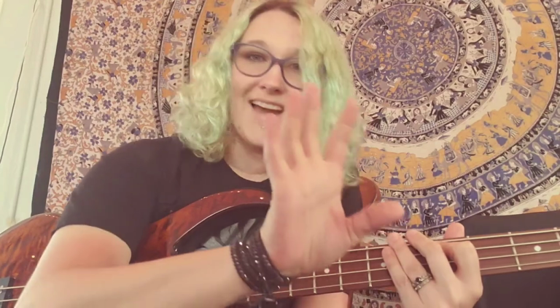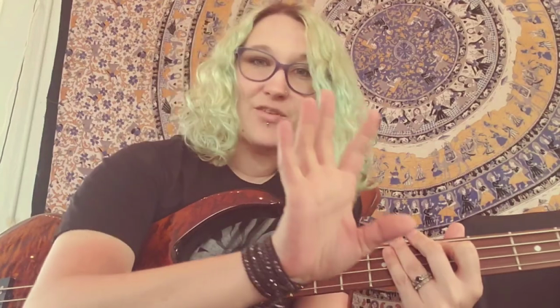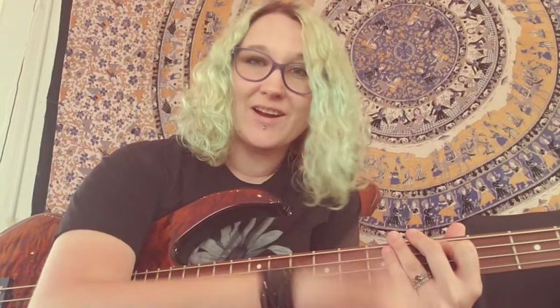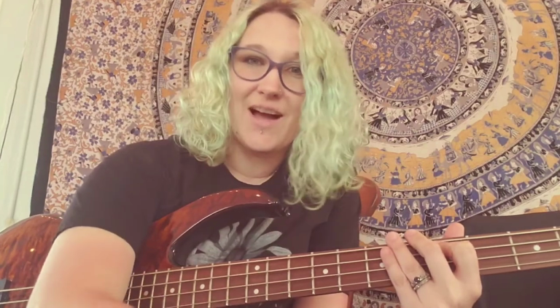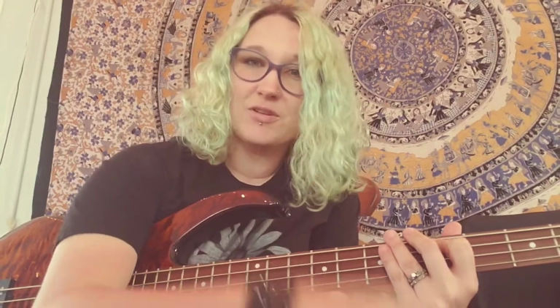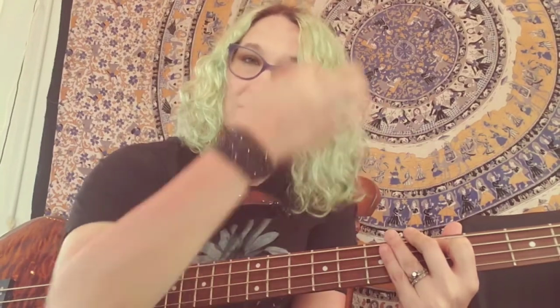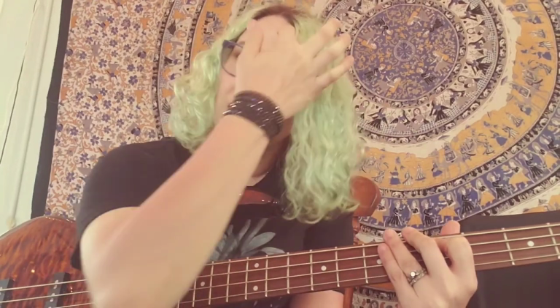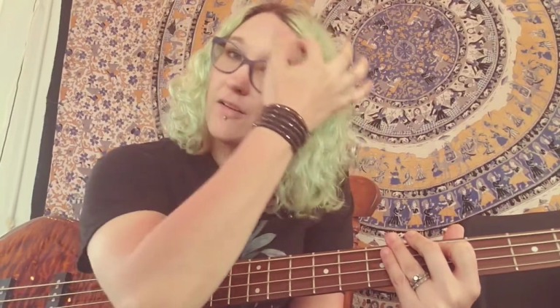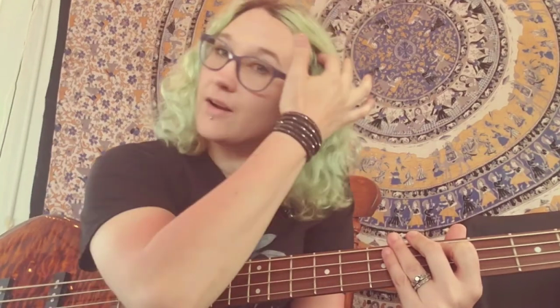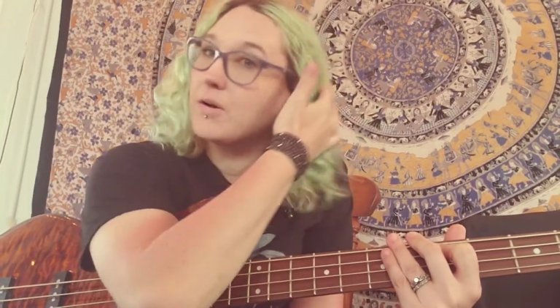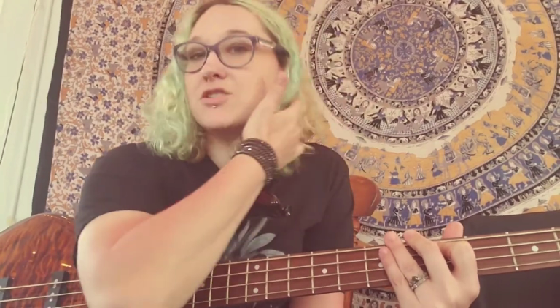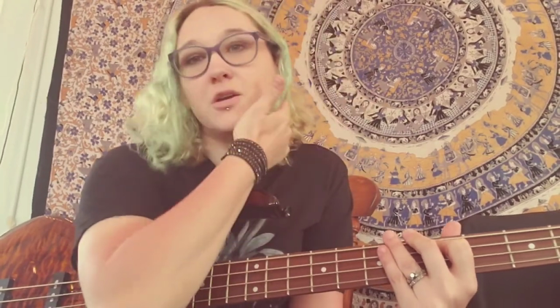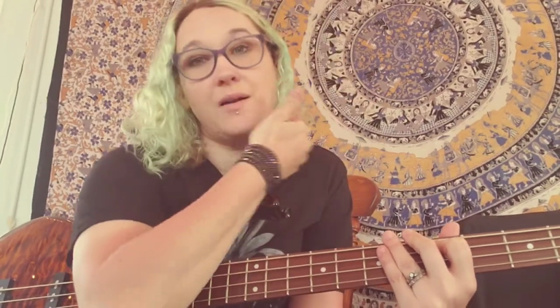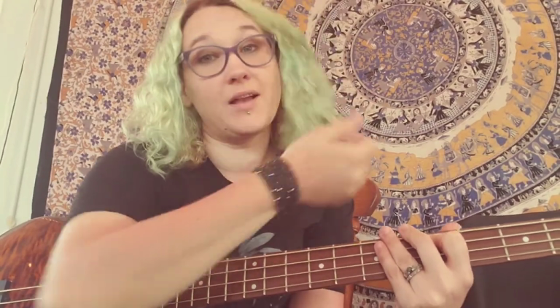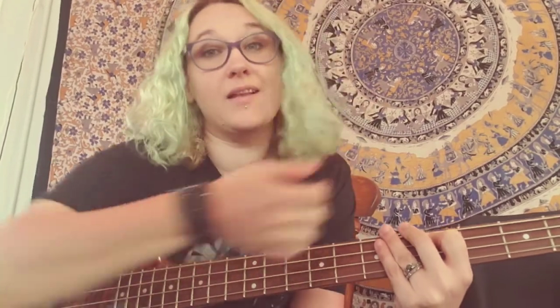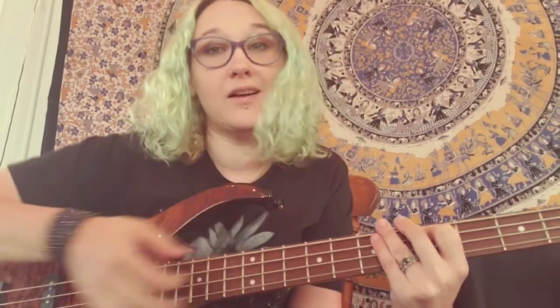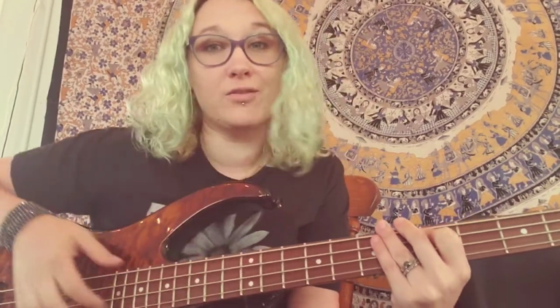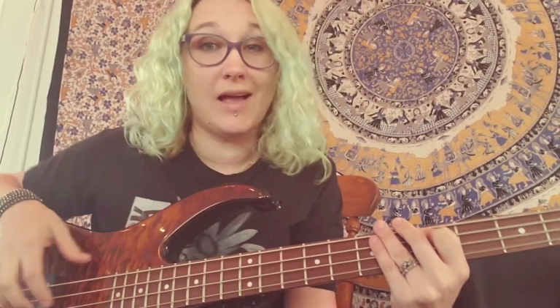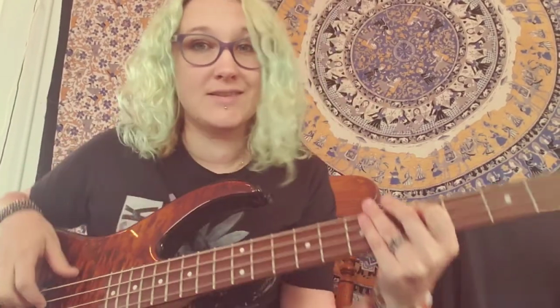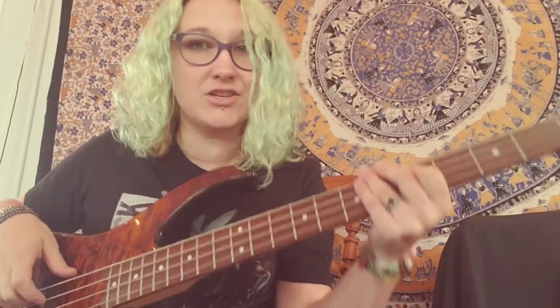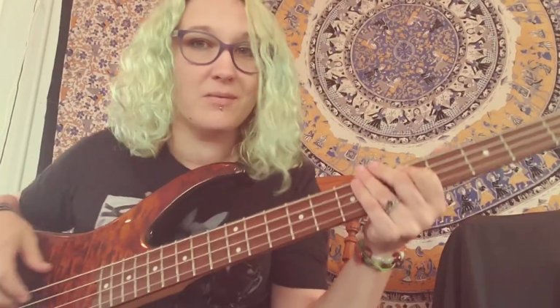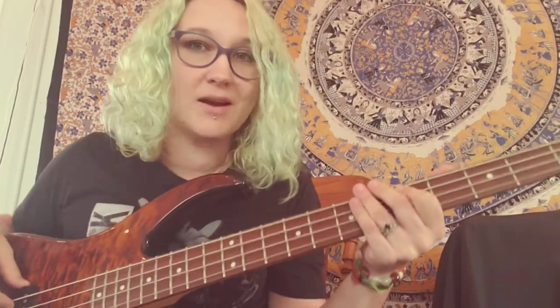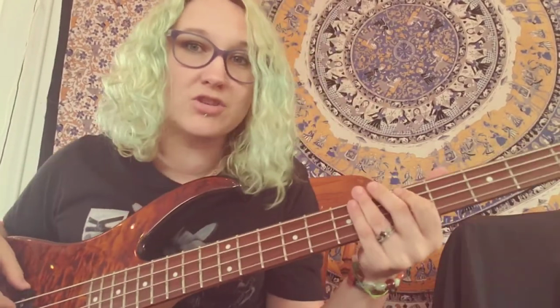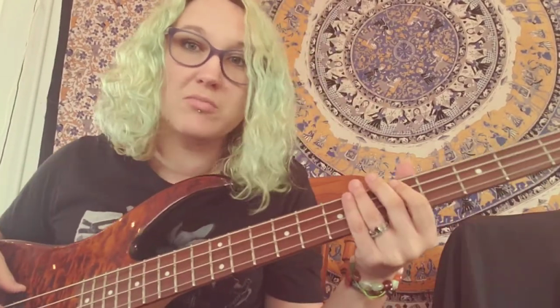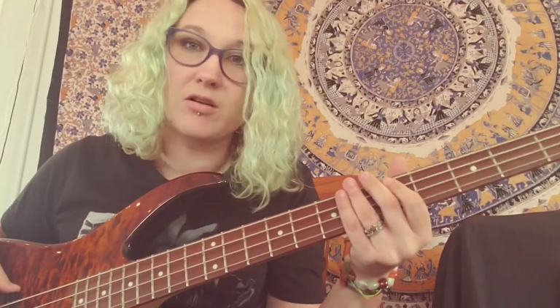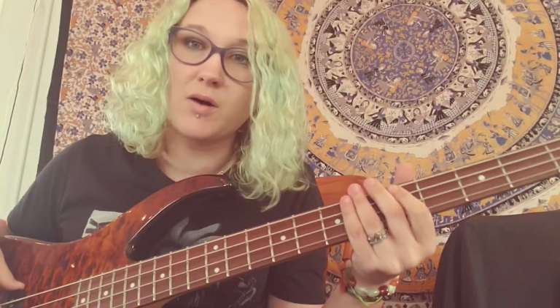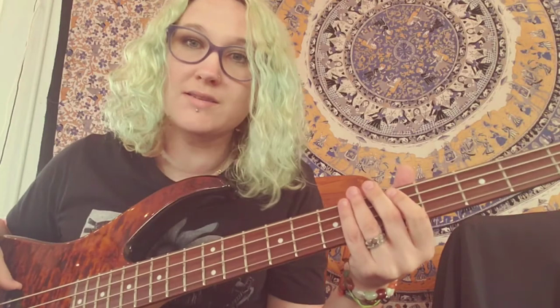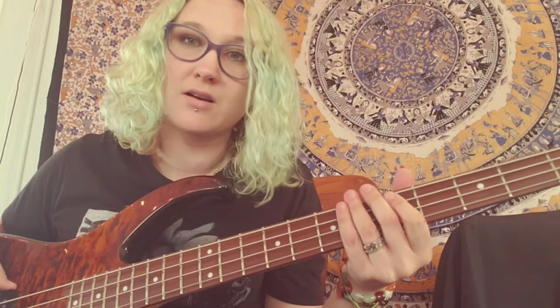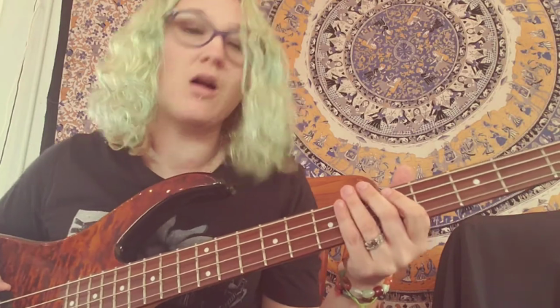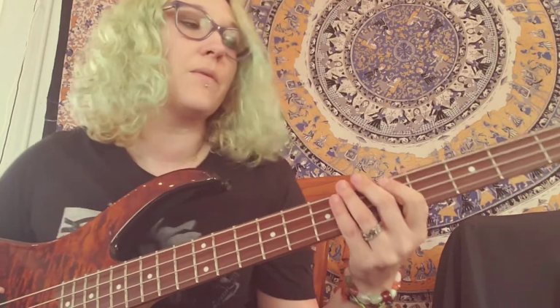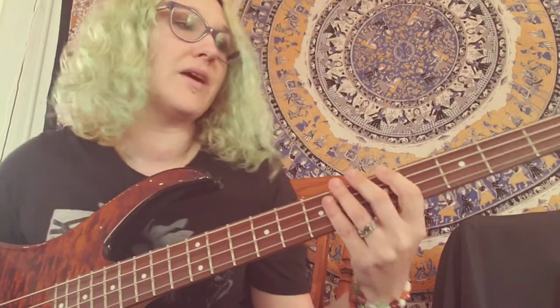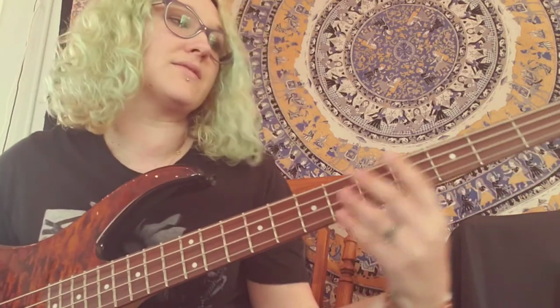Hey everybody, I'm Crystal Baller and I'm going to show you how to play Electric Relaxation by Tribe Called Quest on the bass.